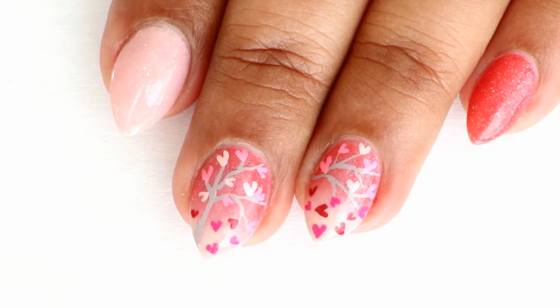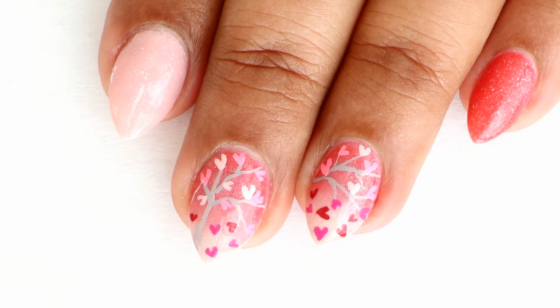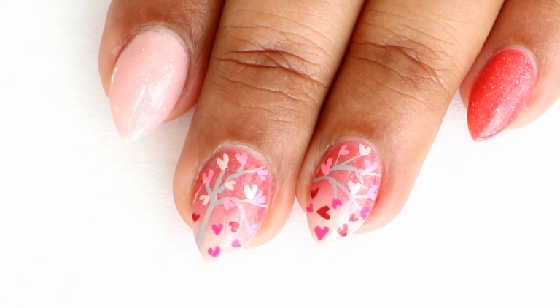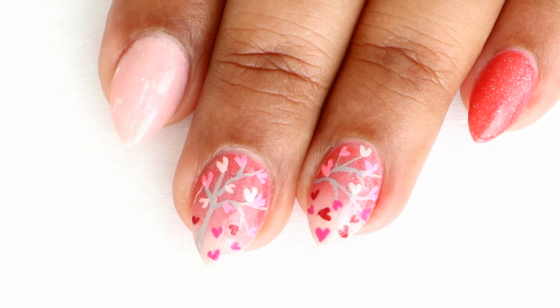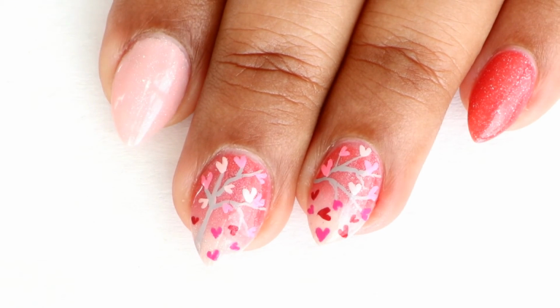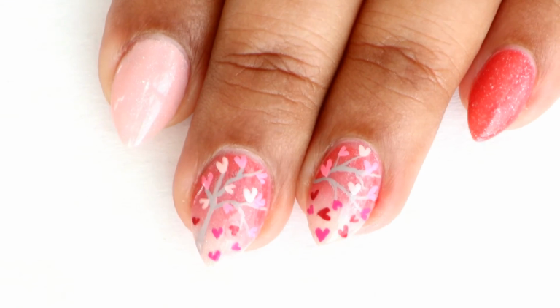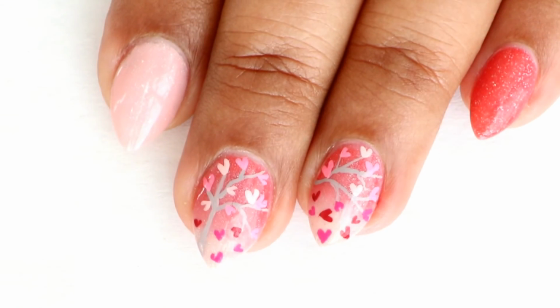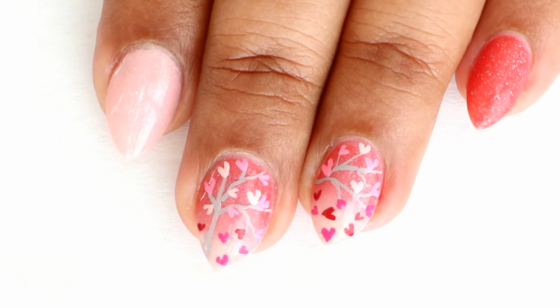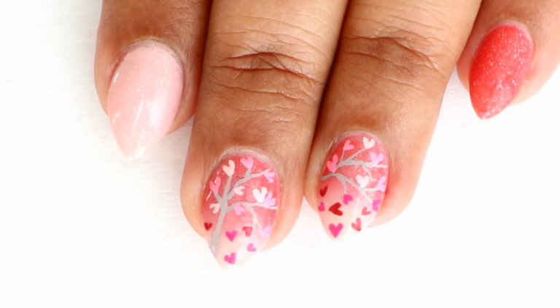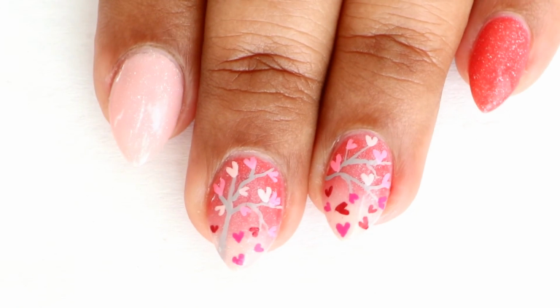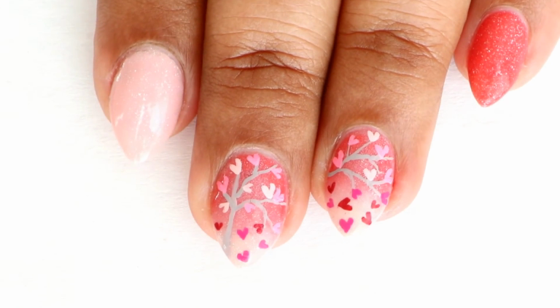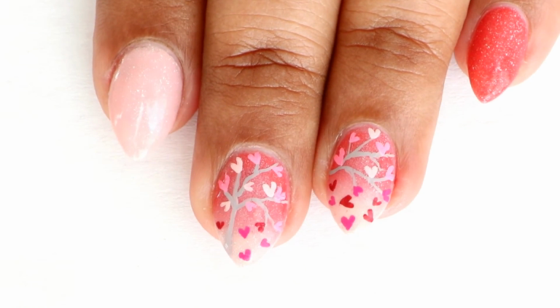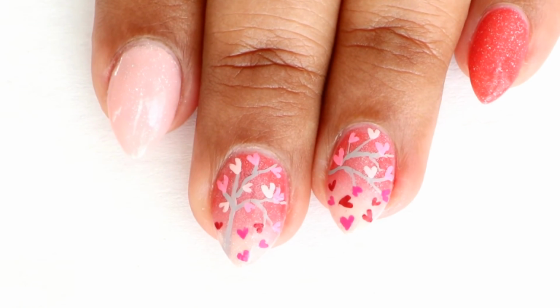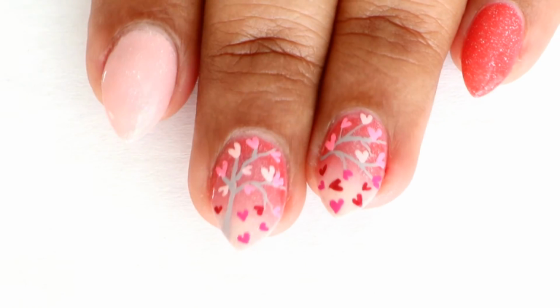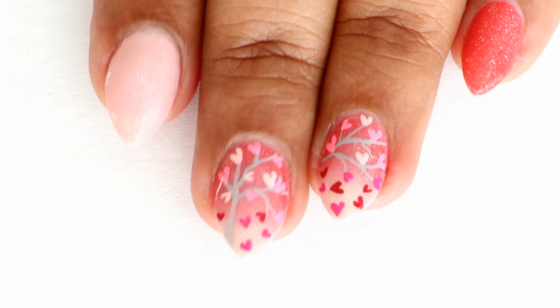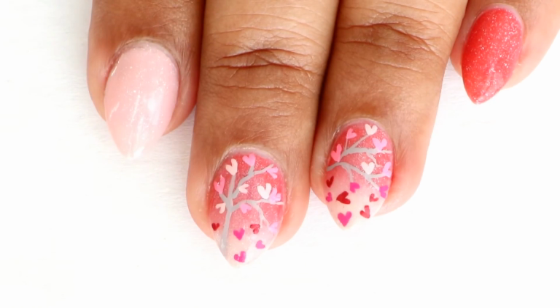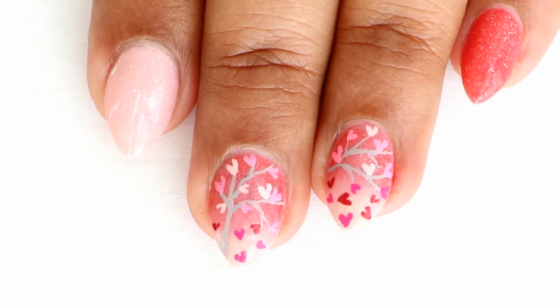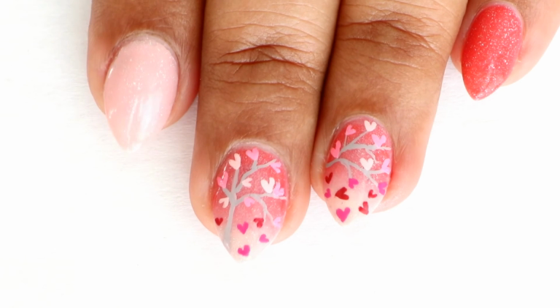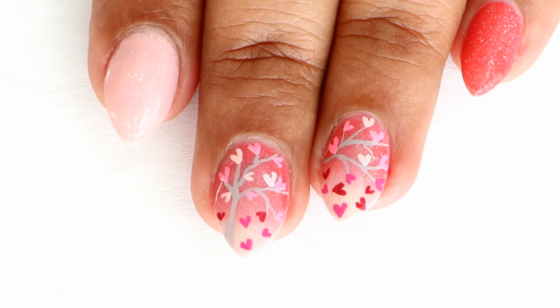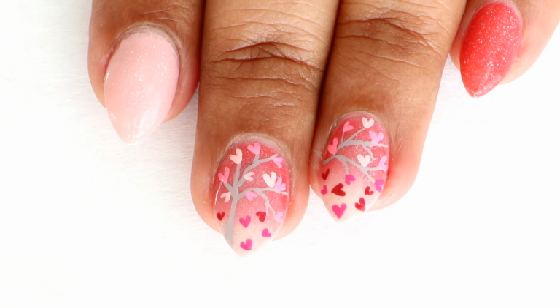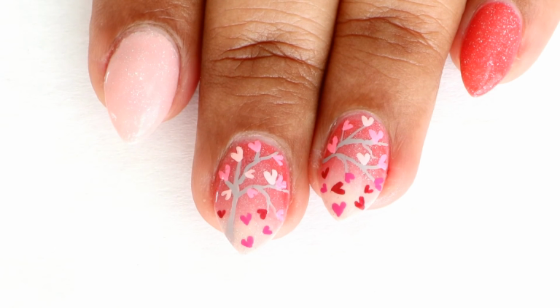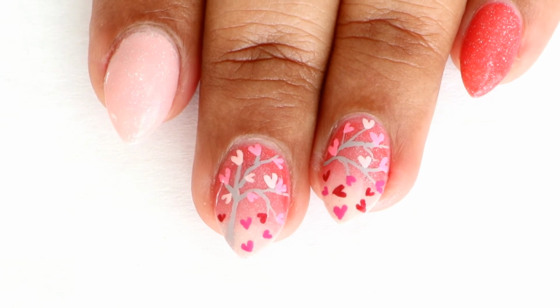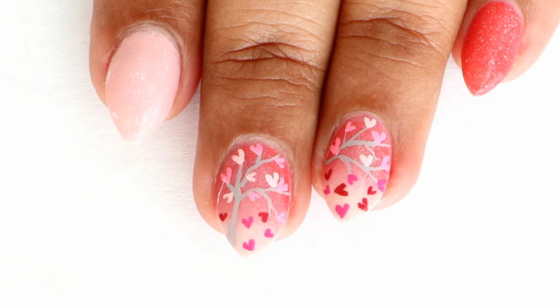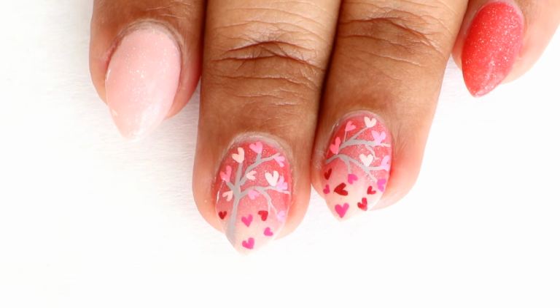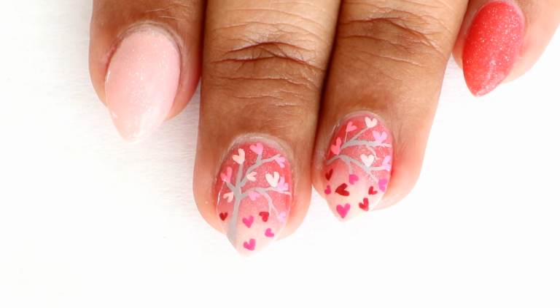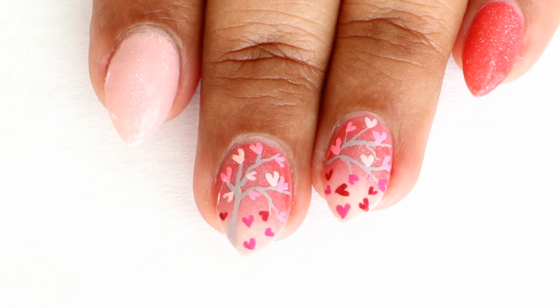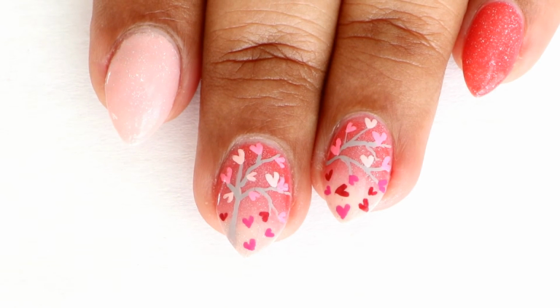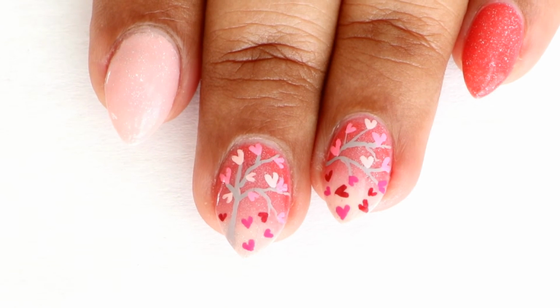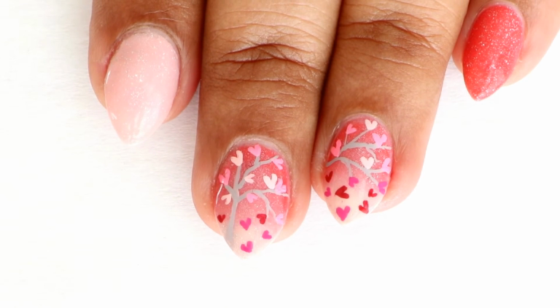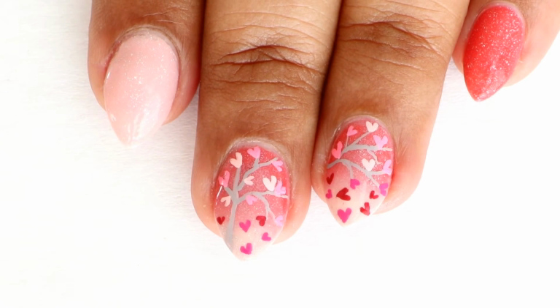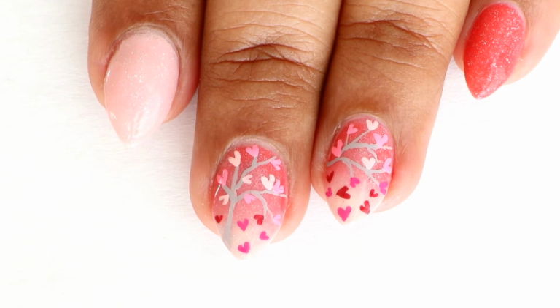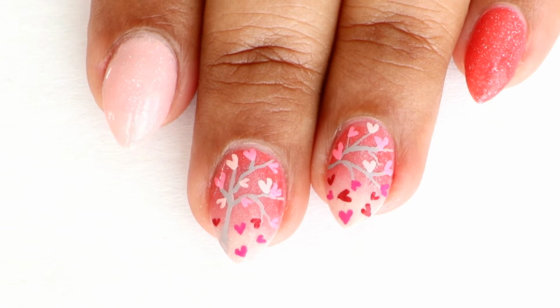Now once you're done with your freehand, apply a fast-drying top coat to seal everything, and that completes the look.